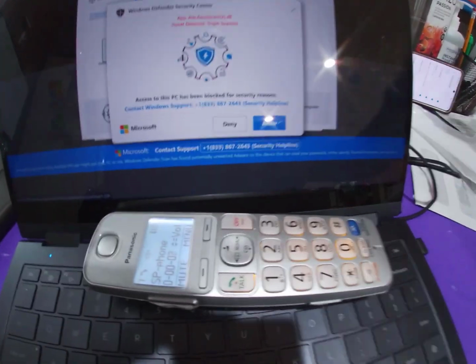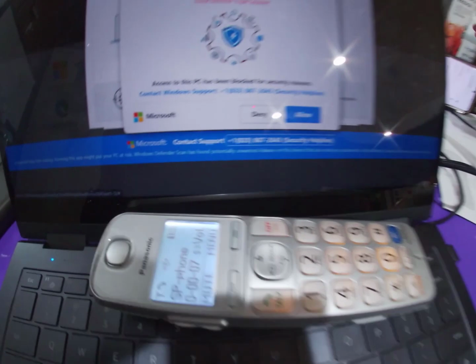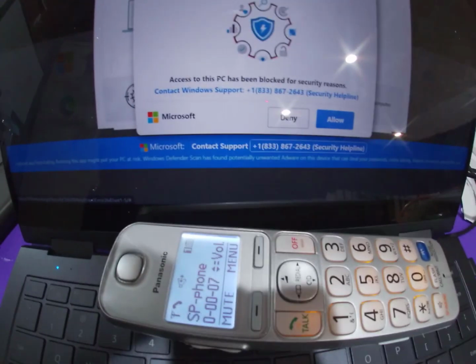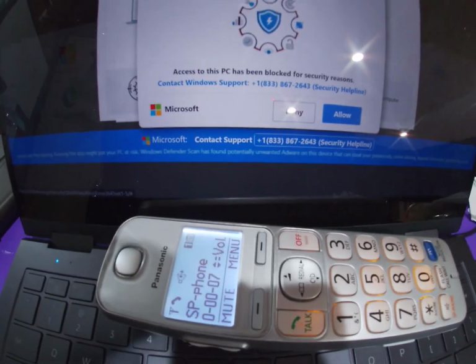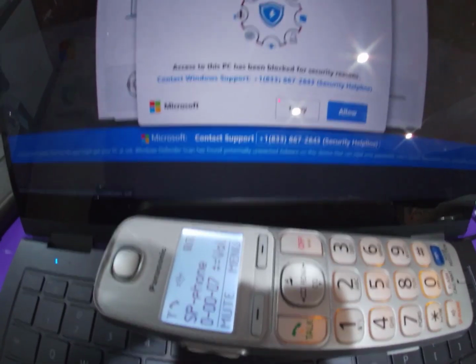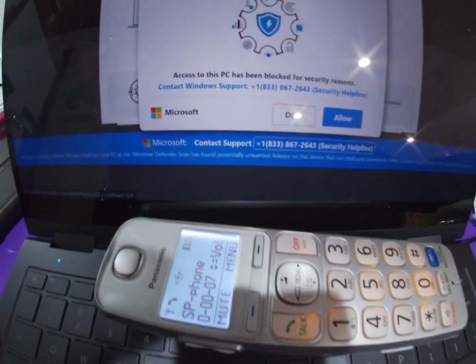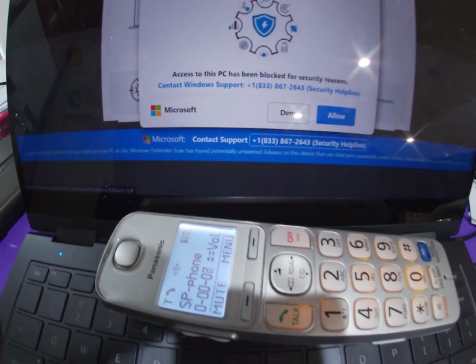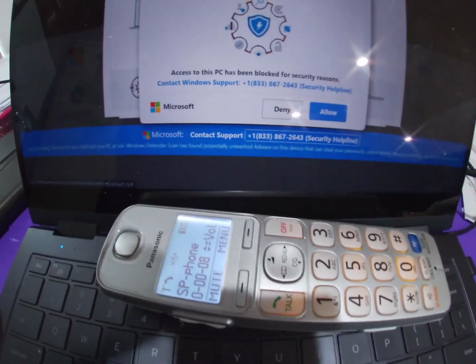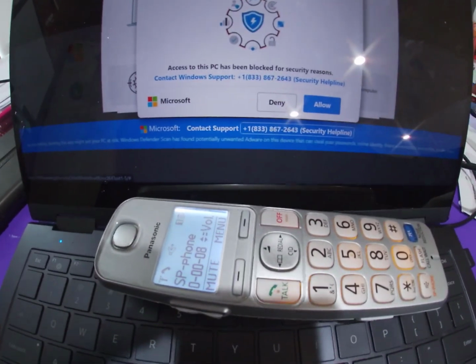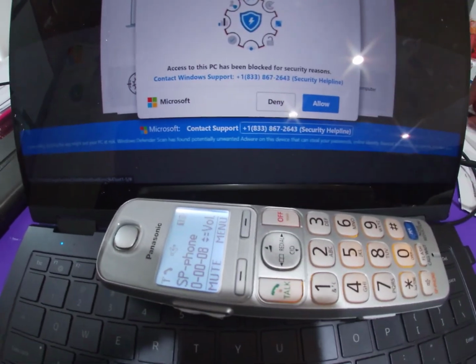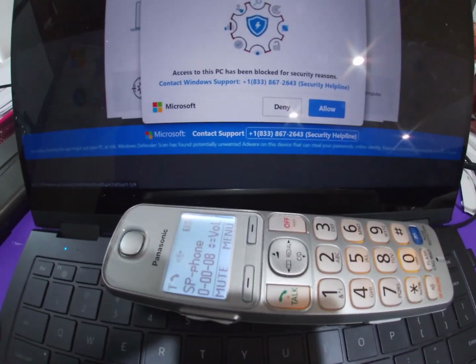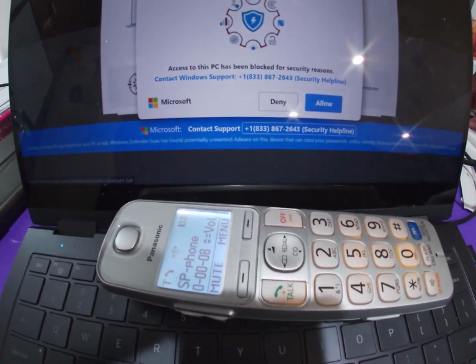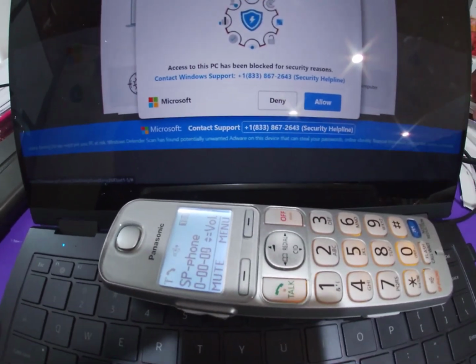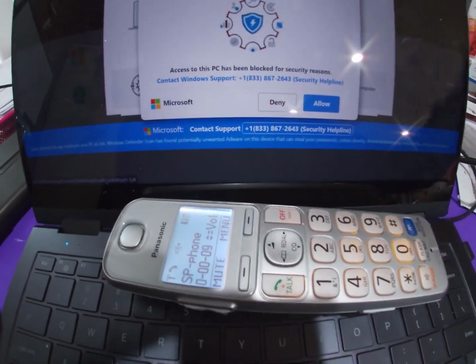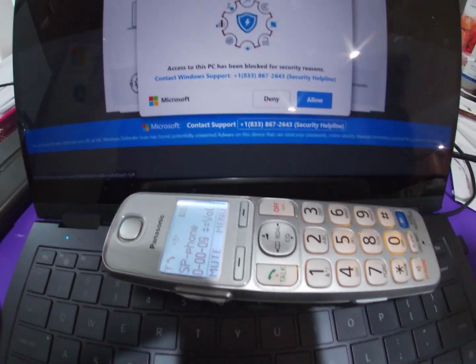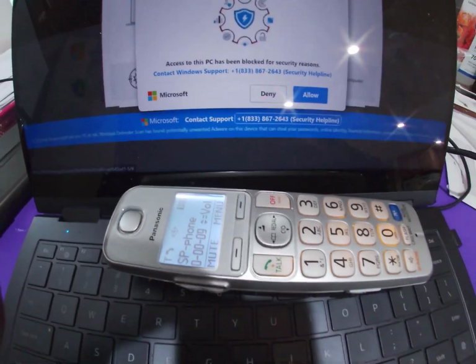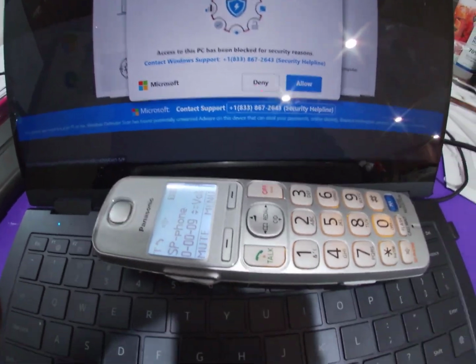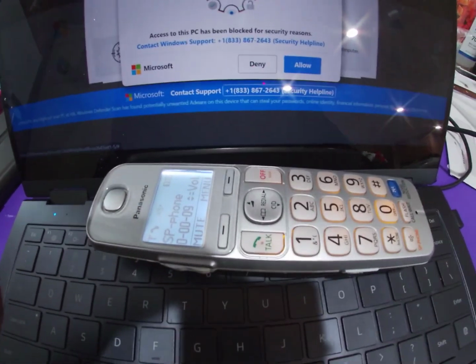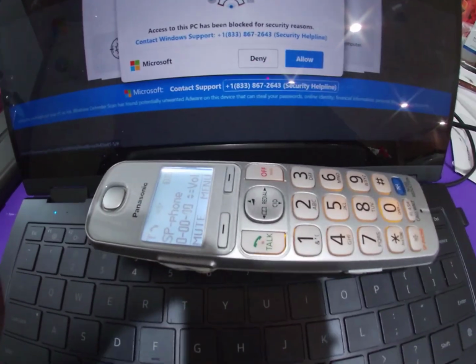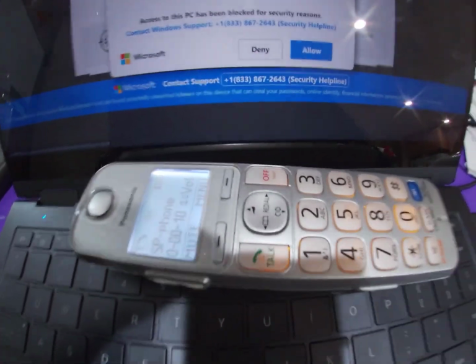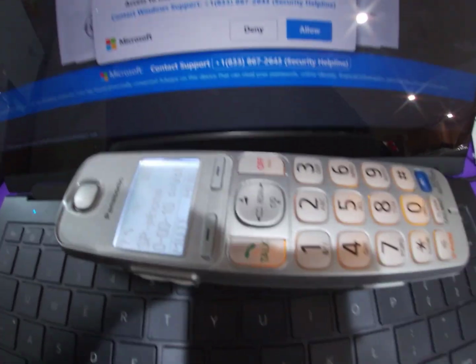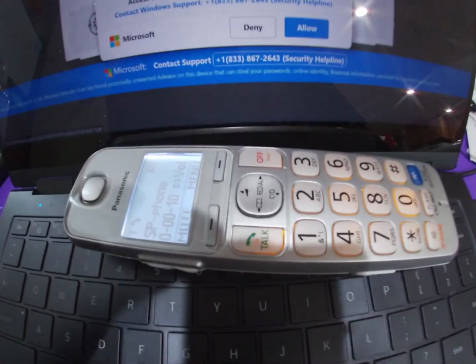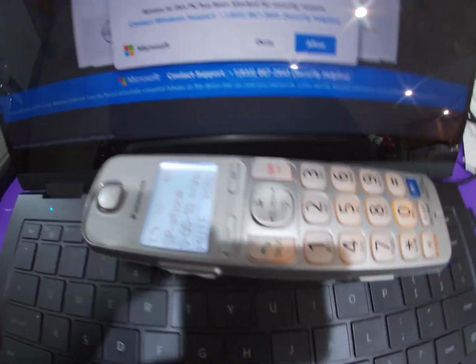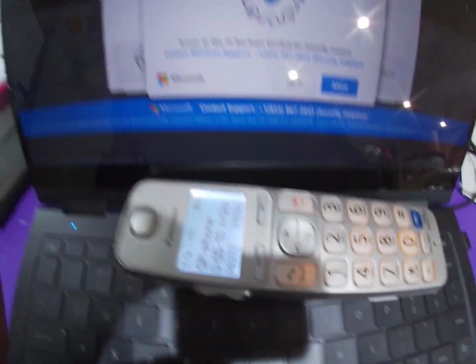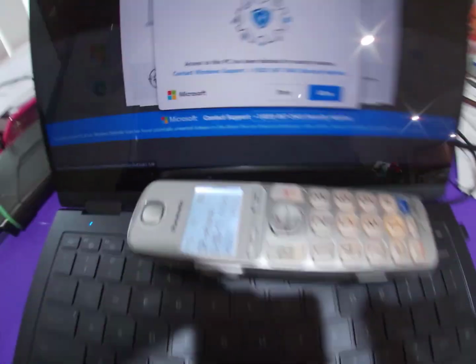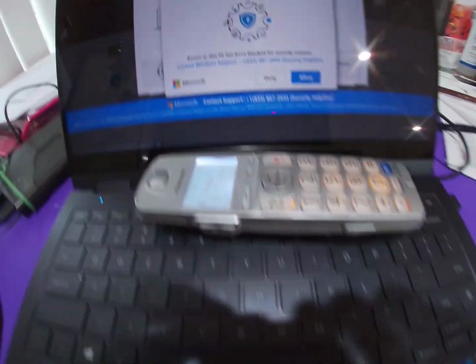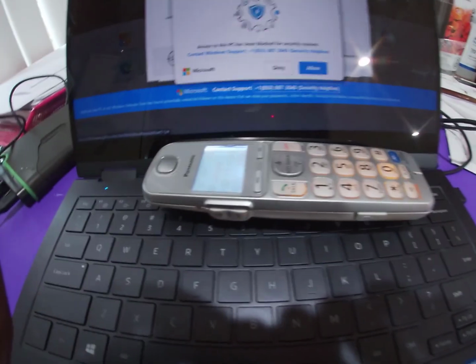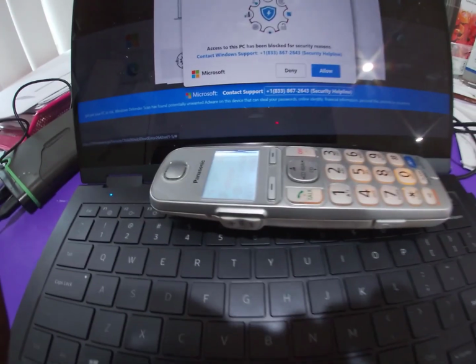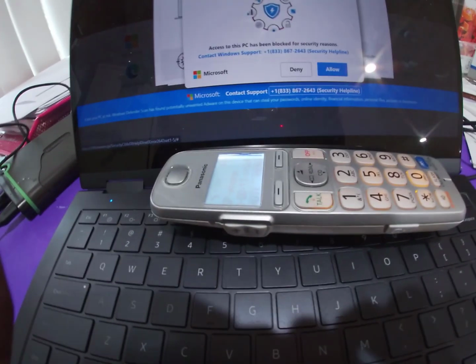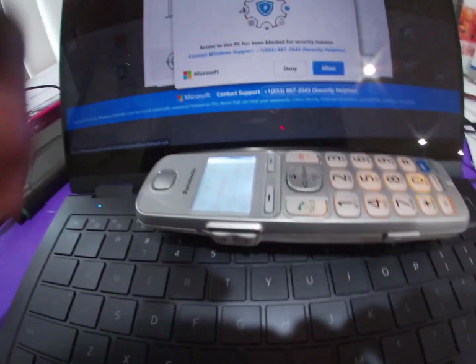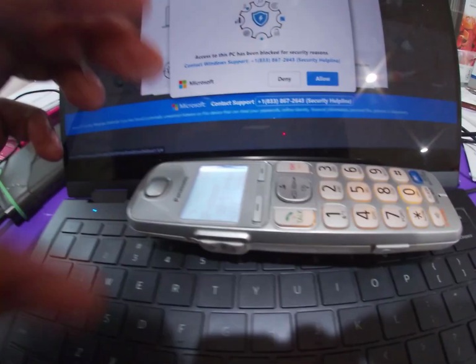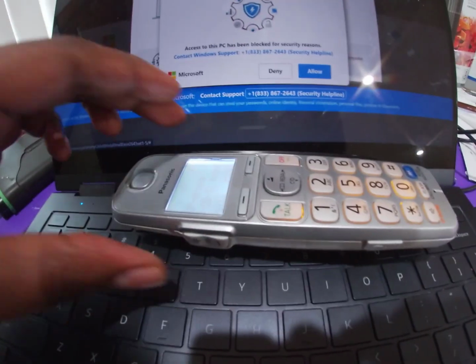Thank you for calling technical support. Please hold for the next available agent.